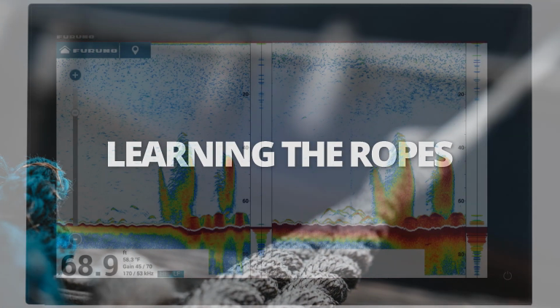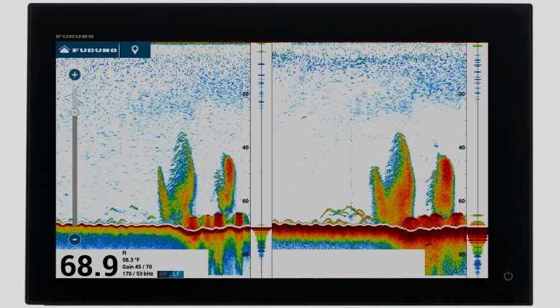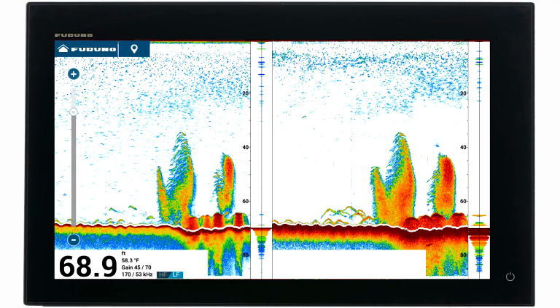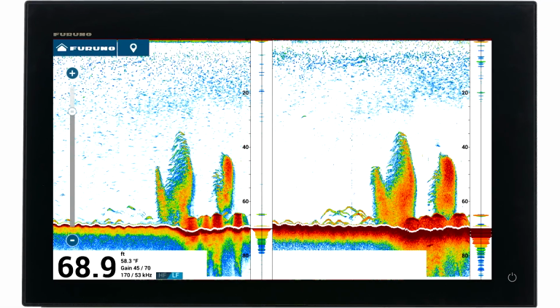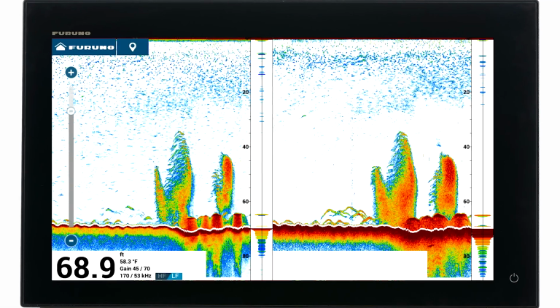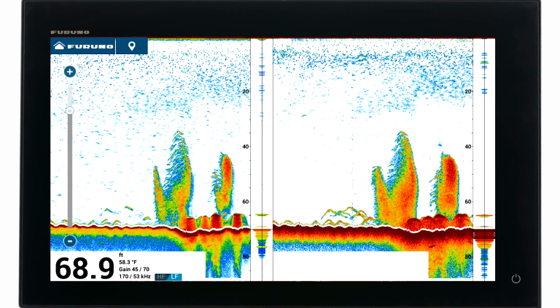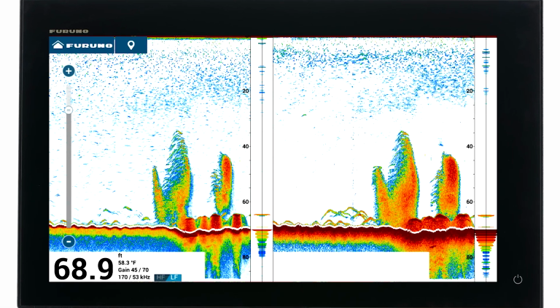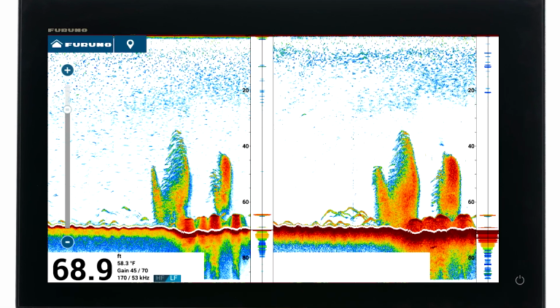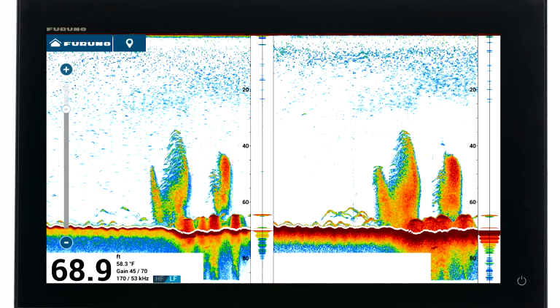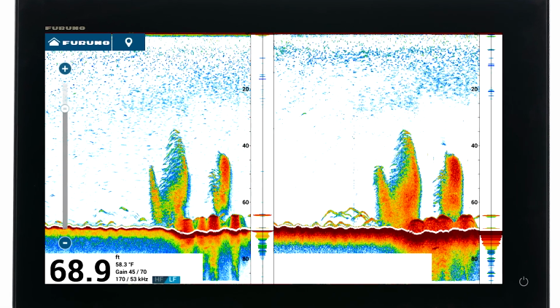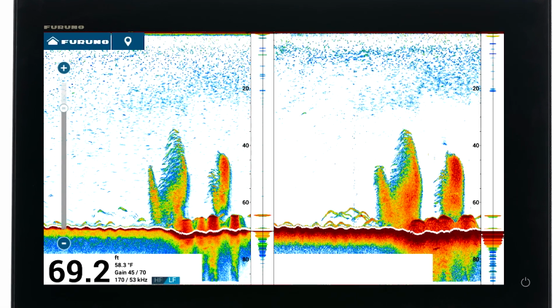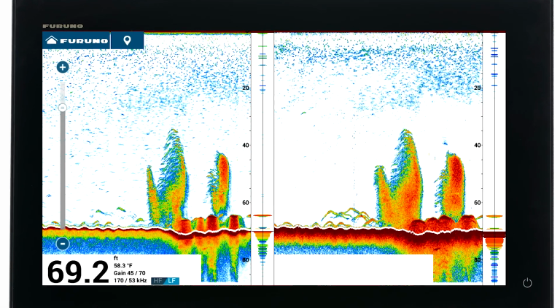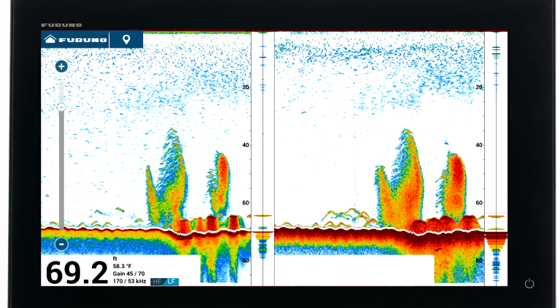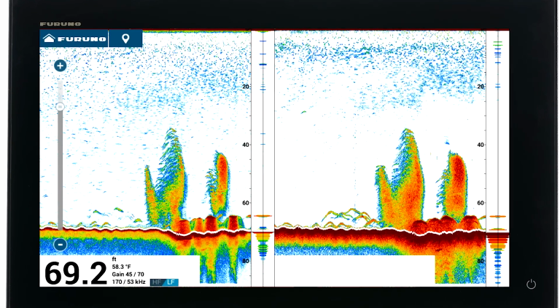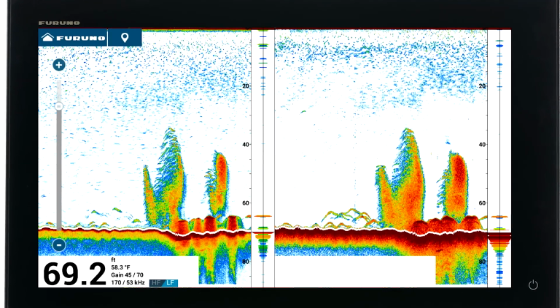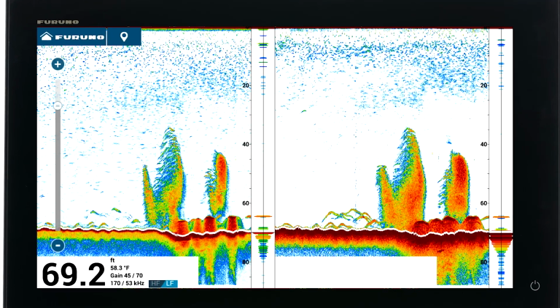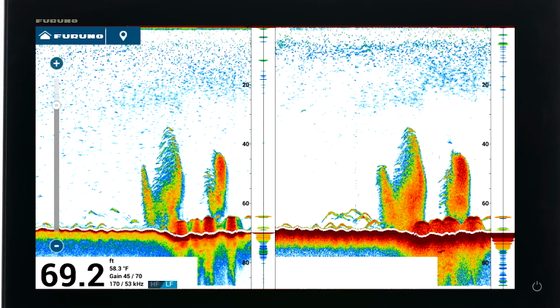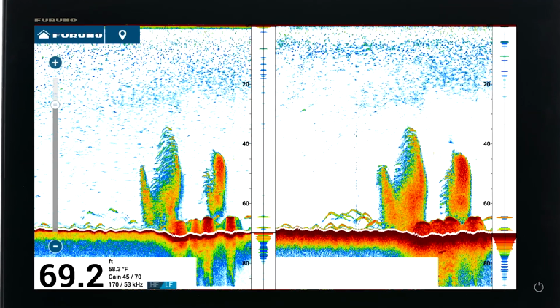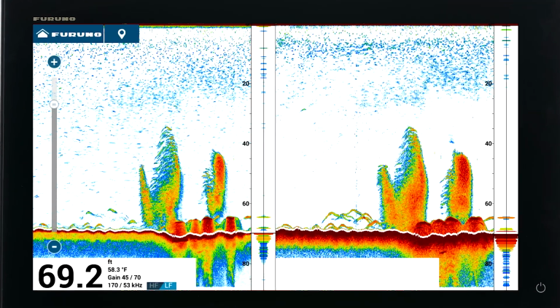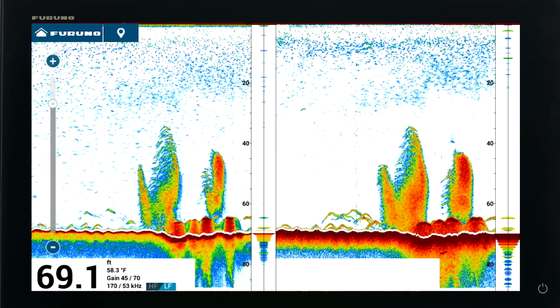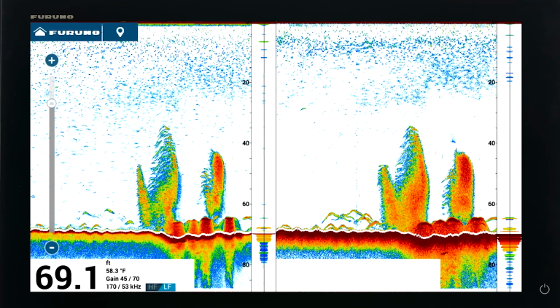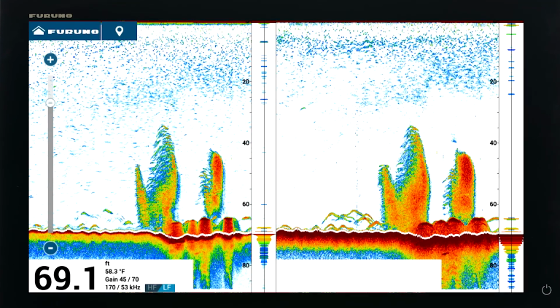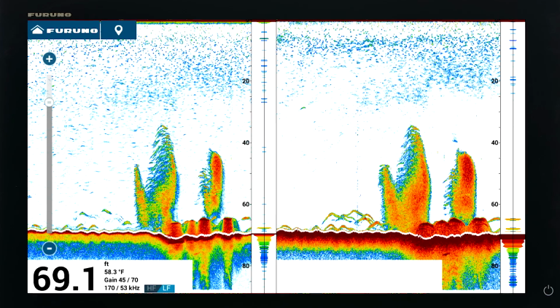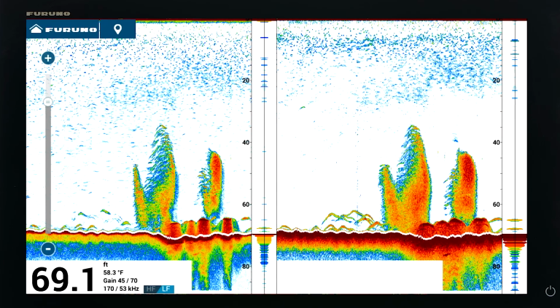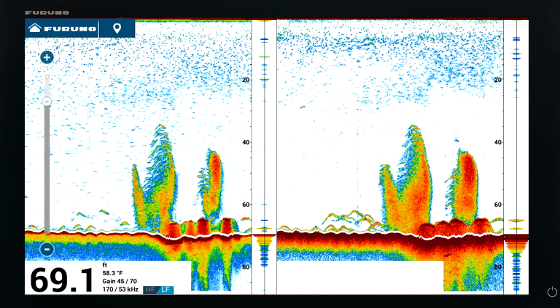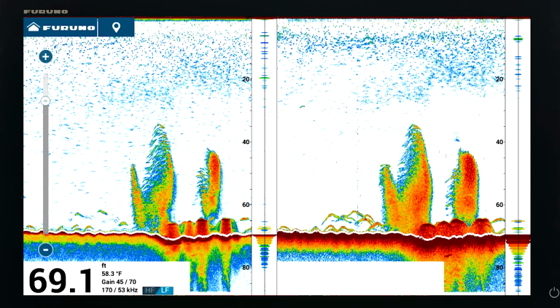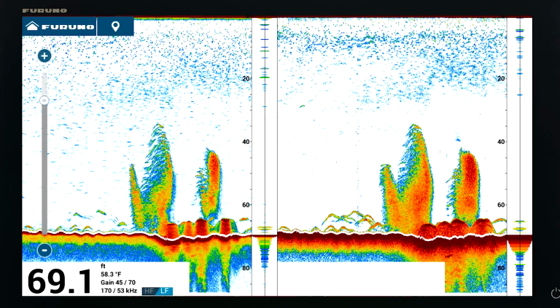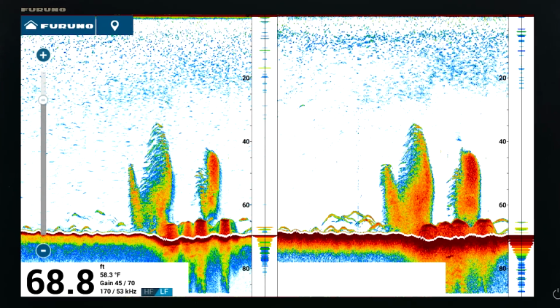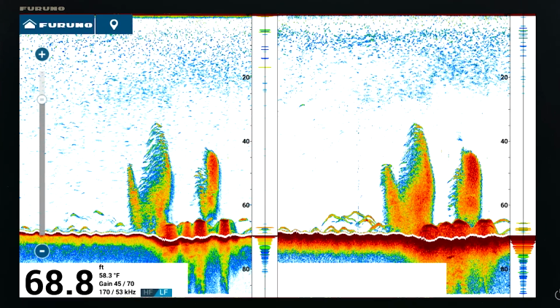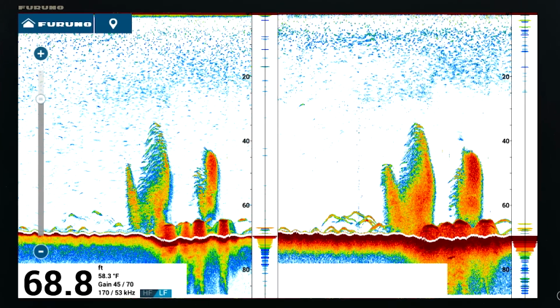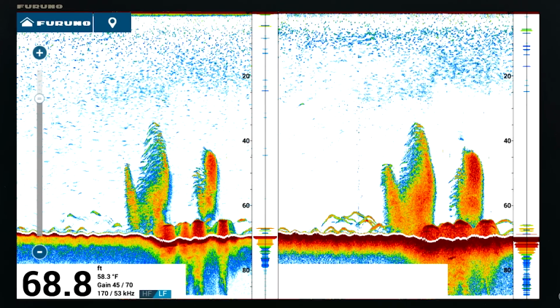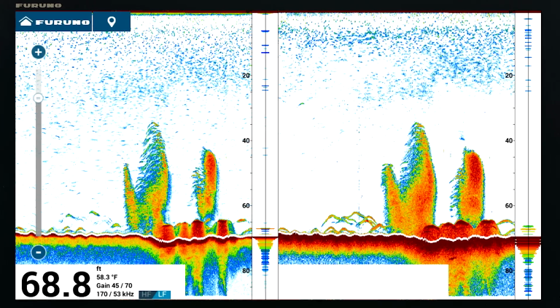With NavNet TZ Touch 3, it's easy to change the color palette of your fish finder to suit the ambient light conditions or your personal preference.